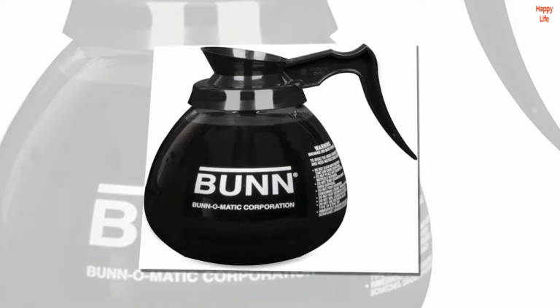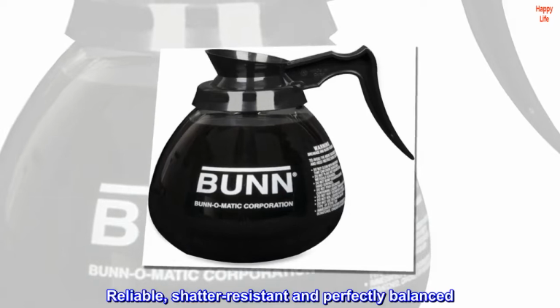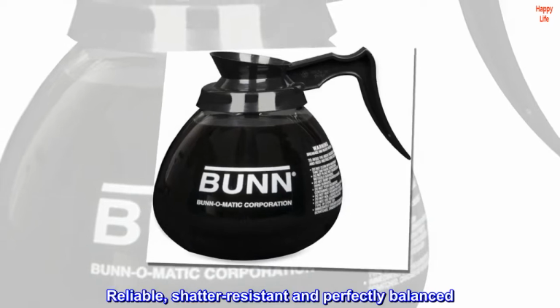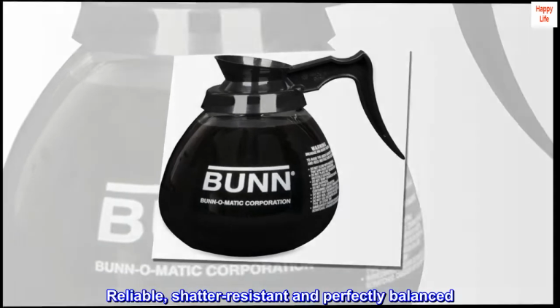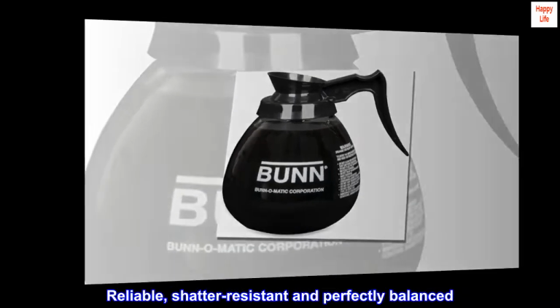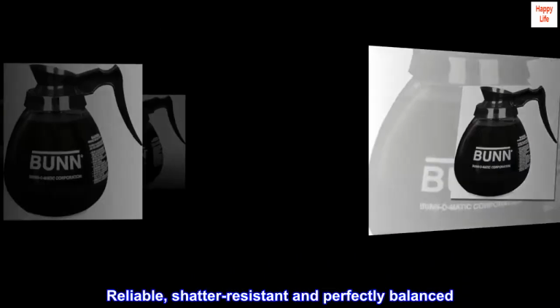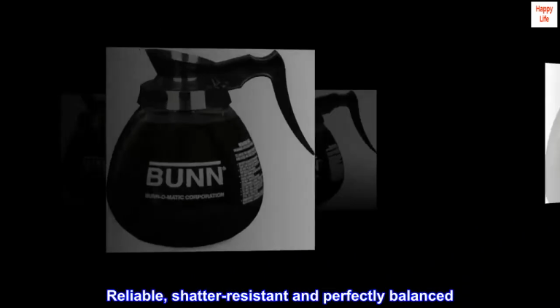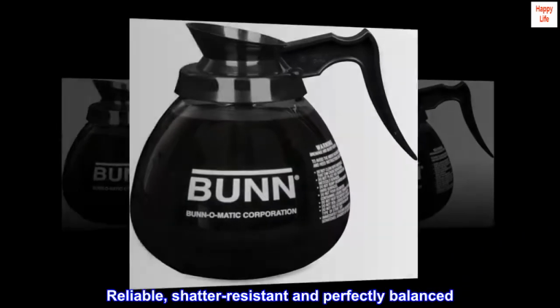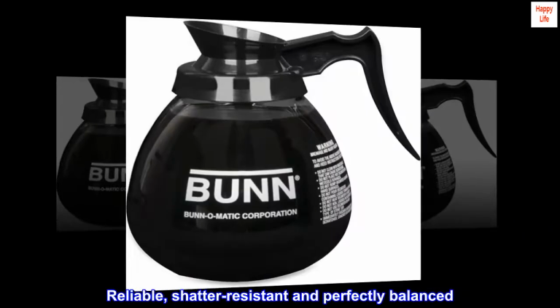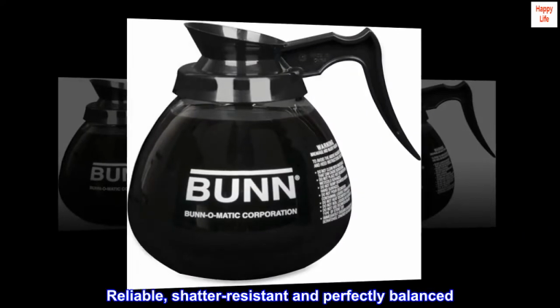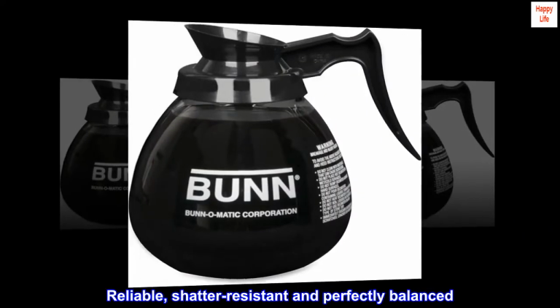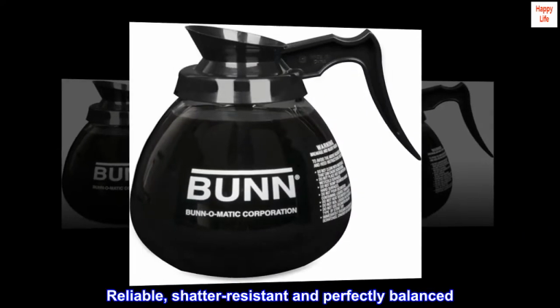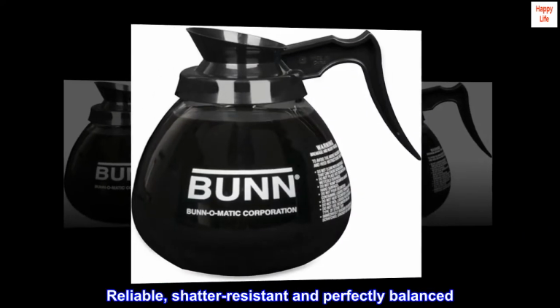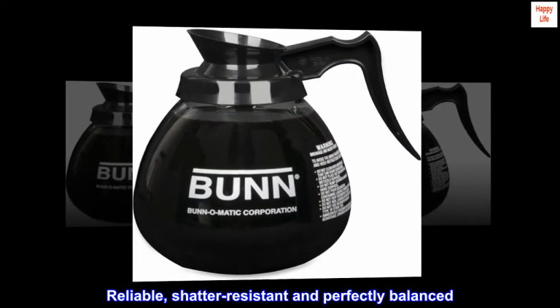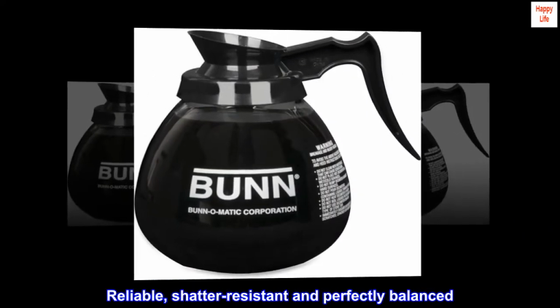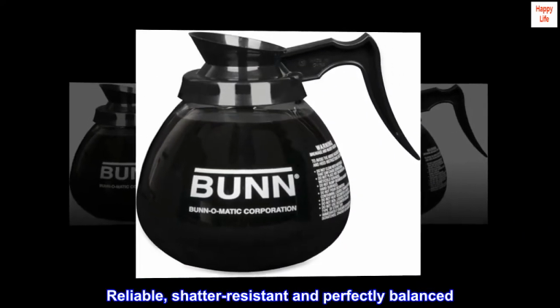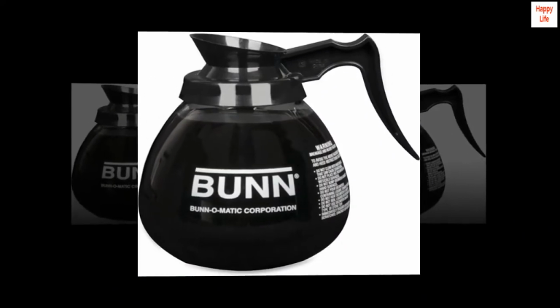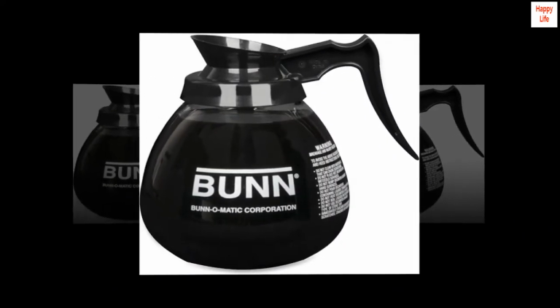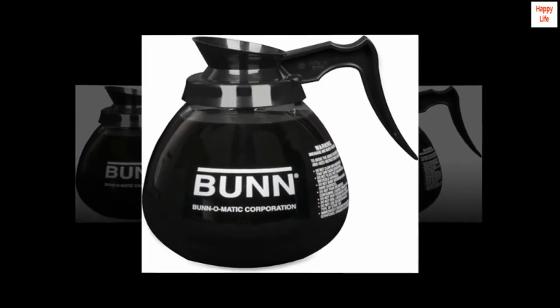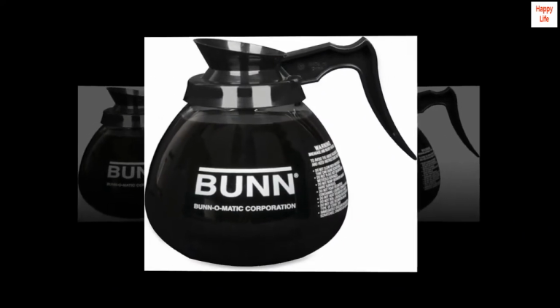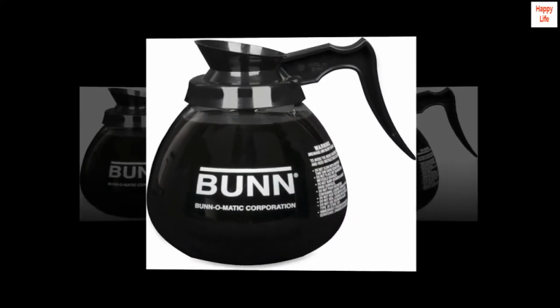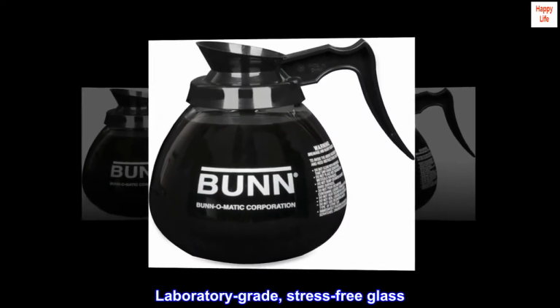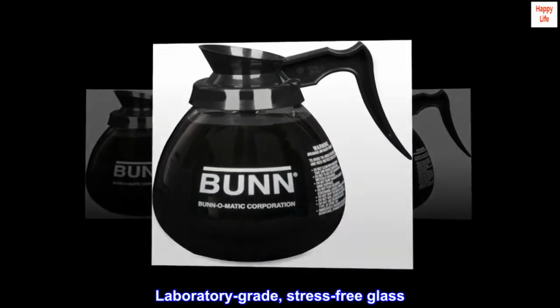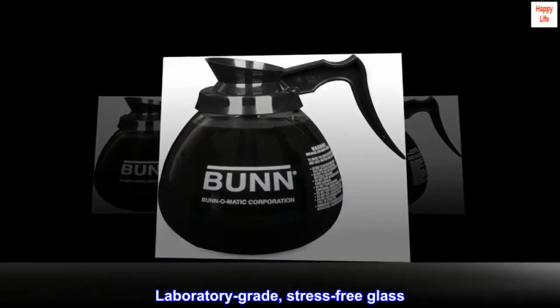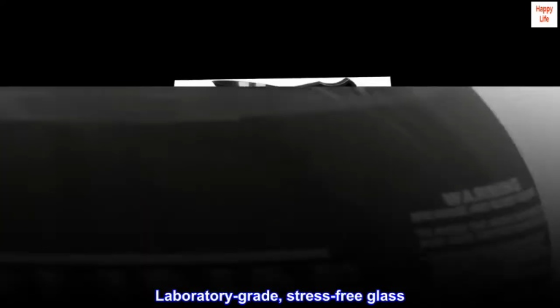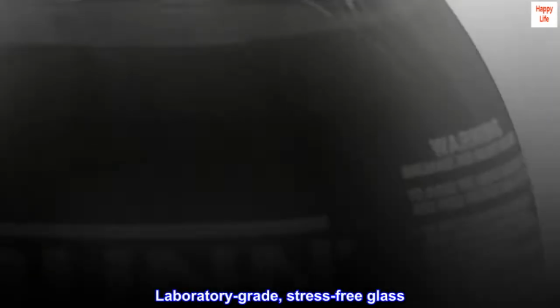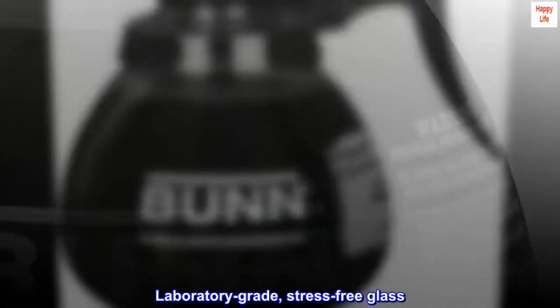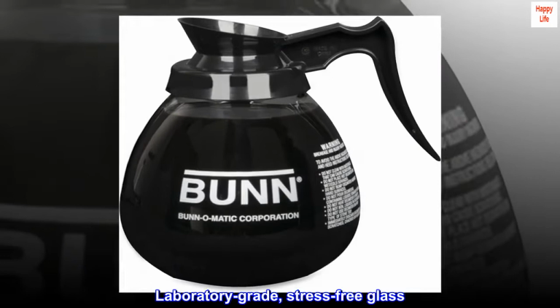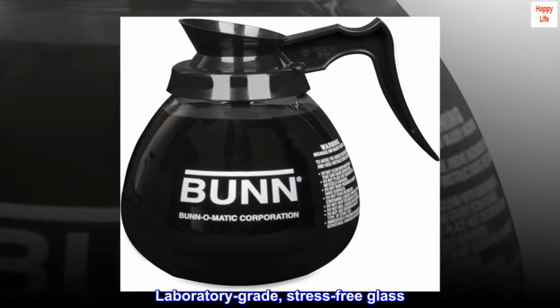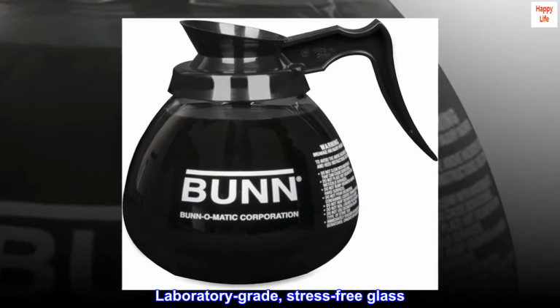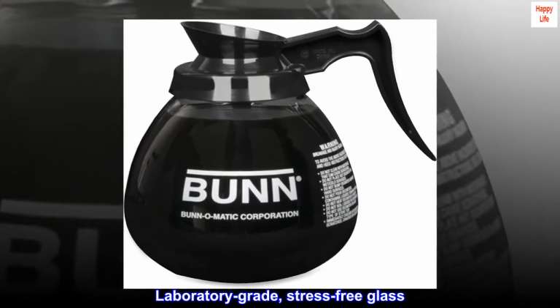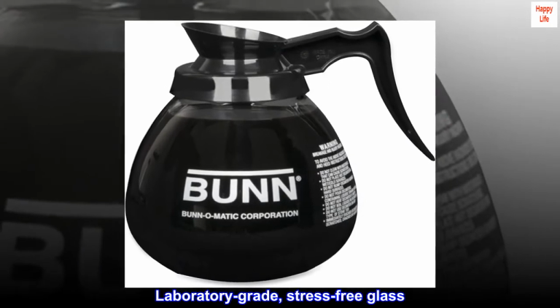Reliable, shatter-resistant and perfectly balanced. Laboratory-grade, stress-free glass.